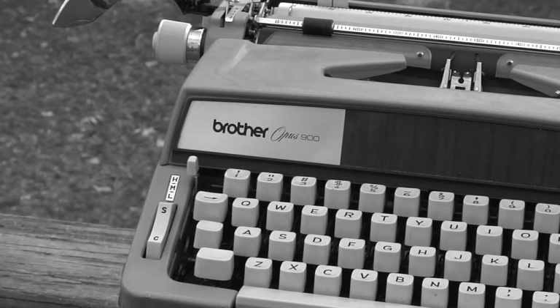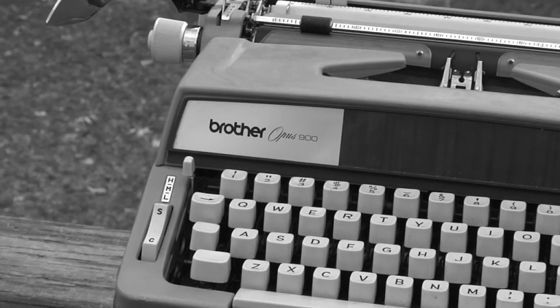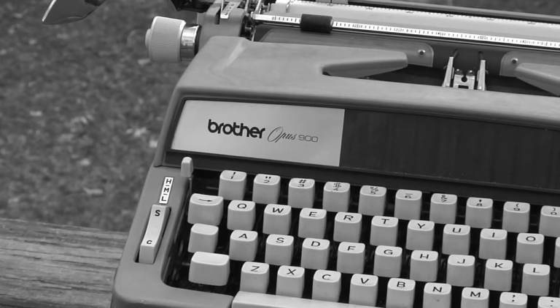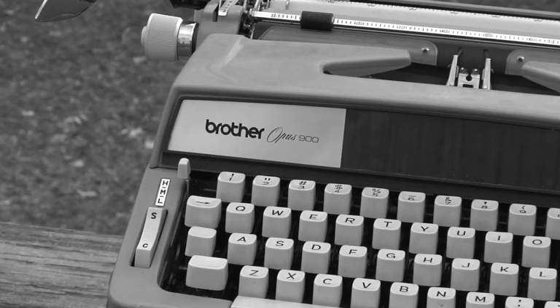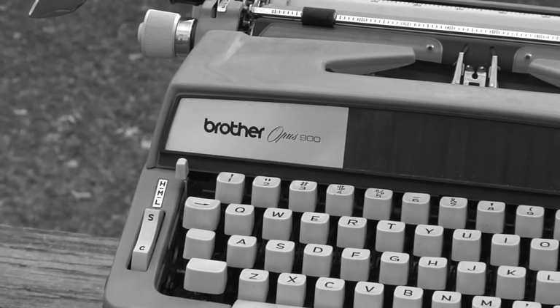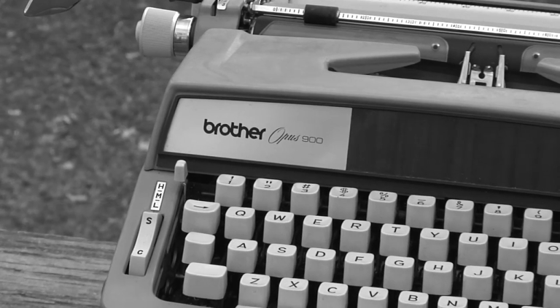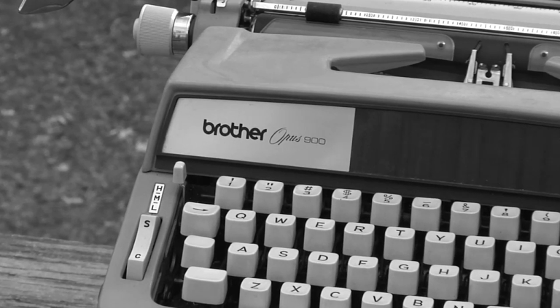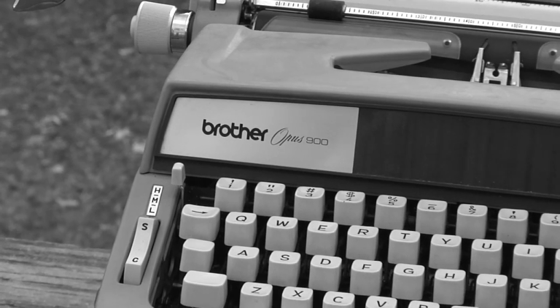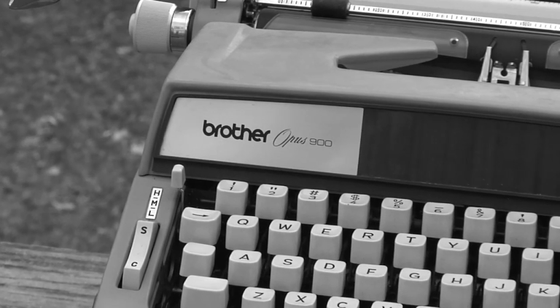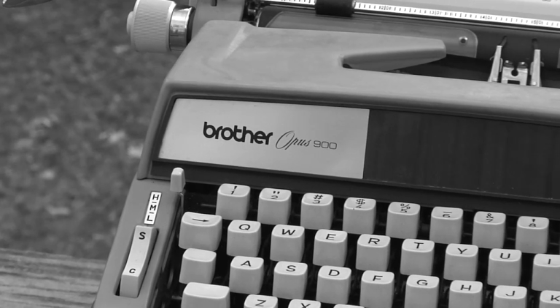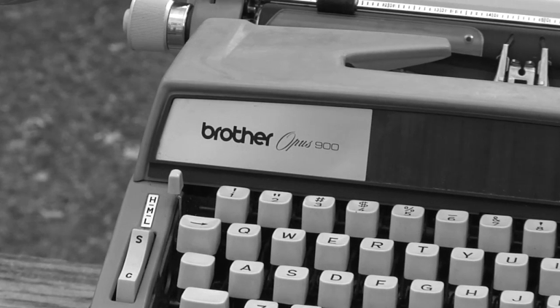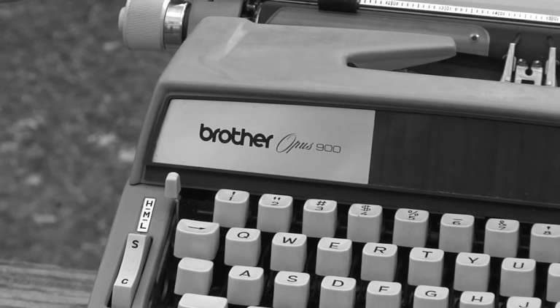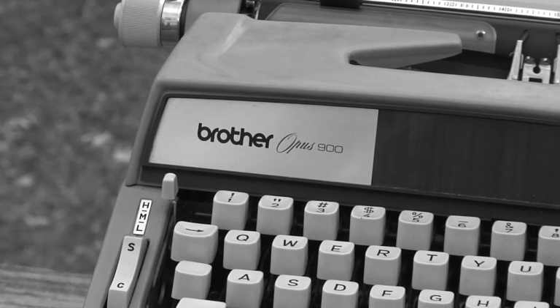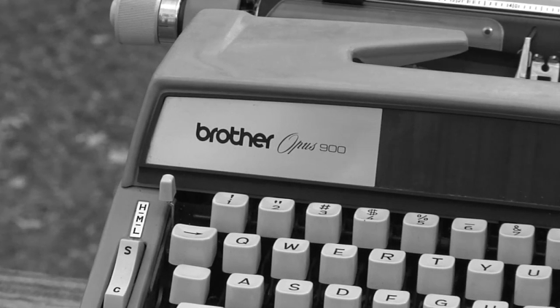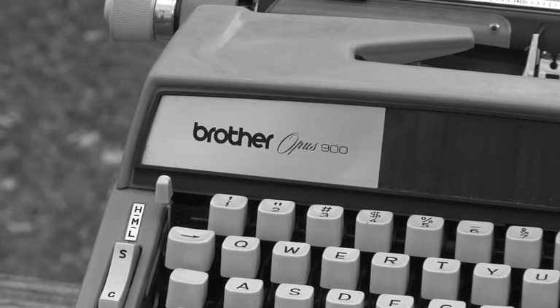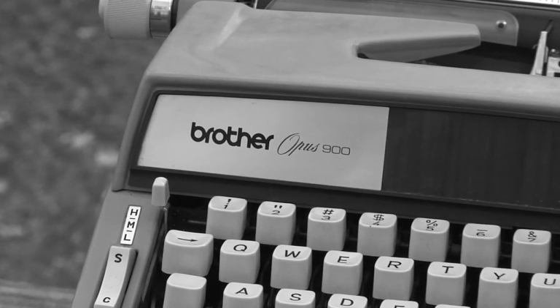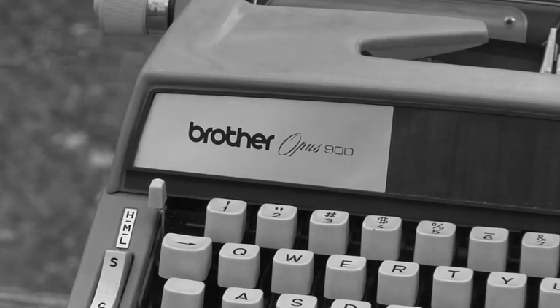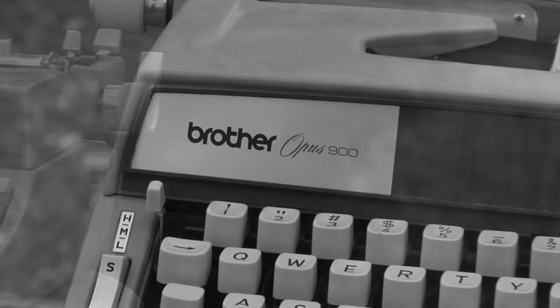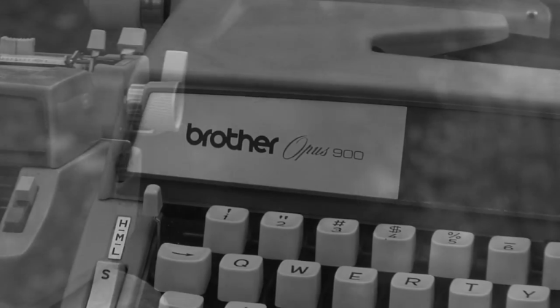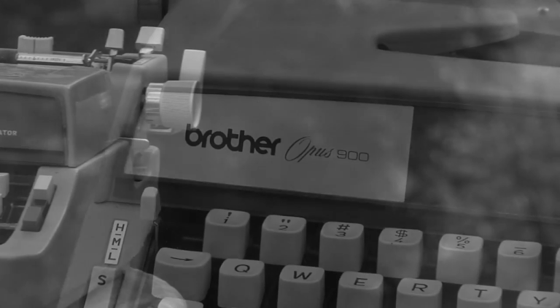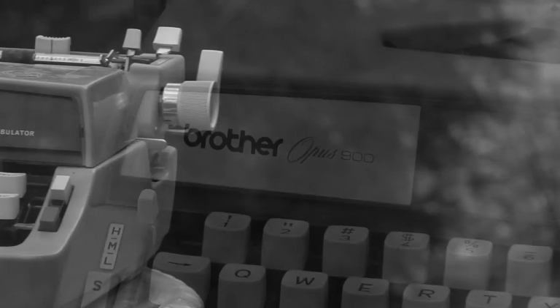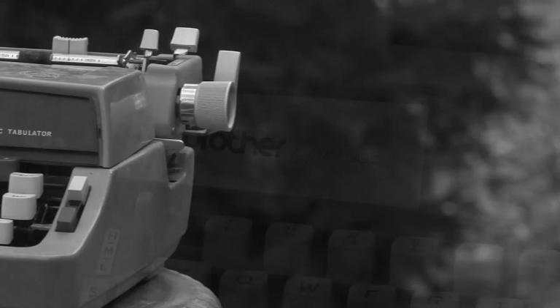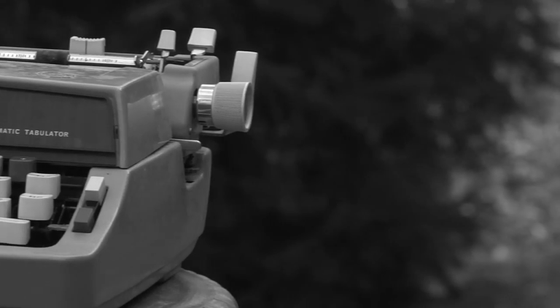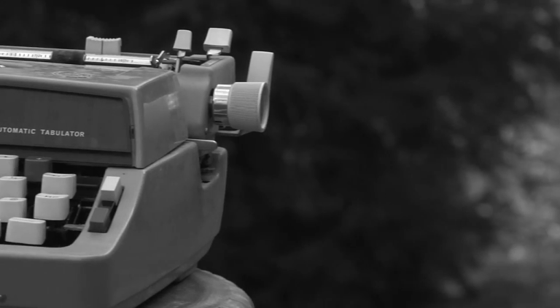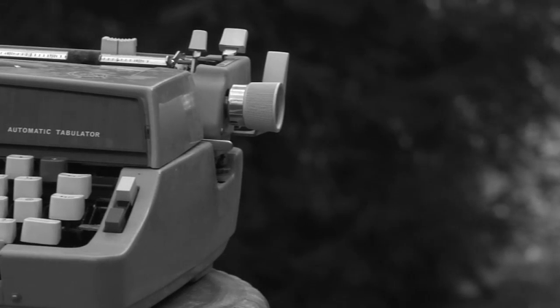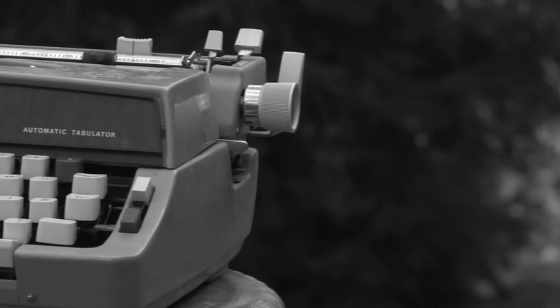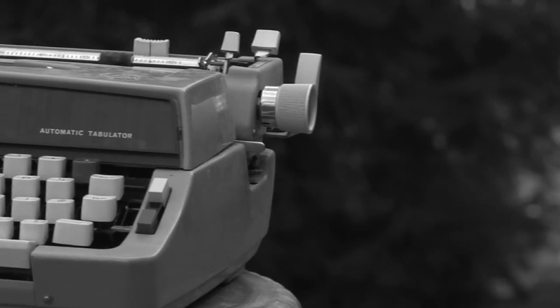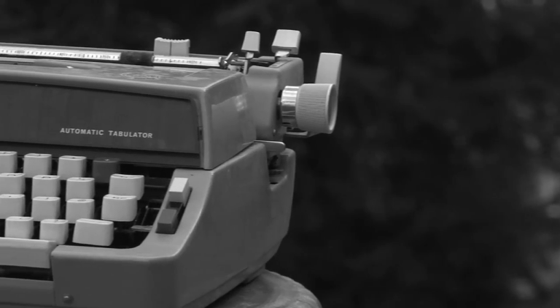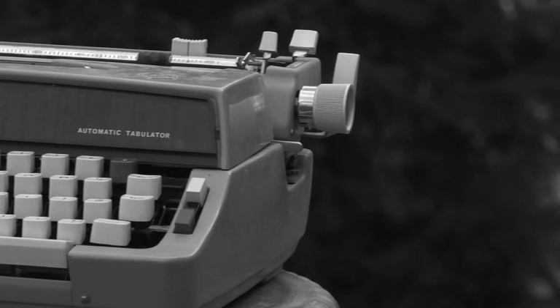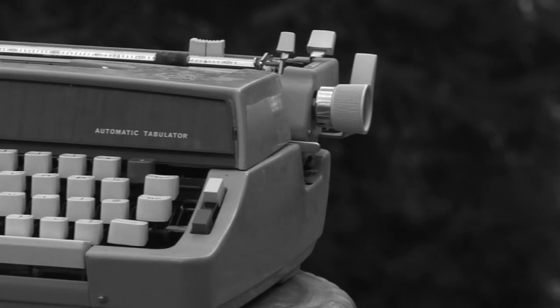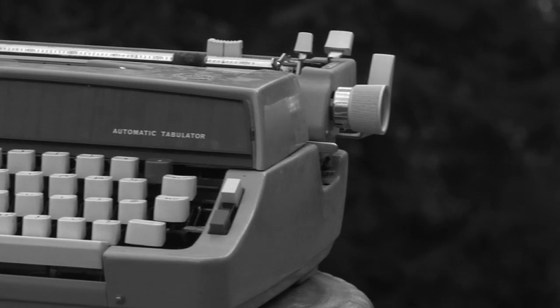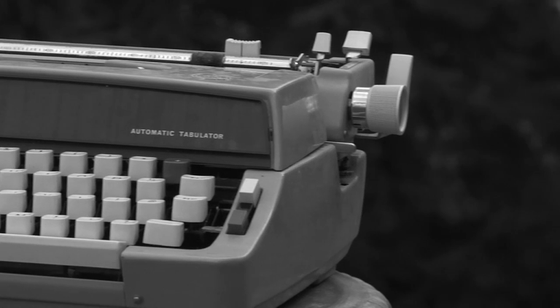The Brother Opus 900, a marvel in modern technical design. Its versatility is unmatched by any competitors.